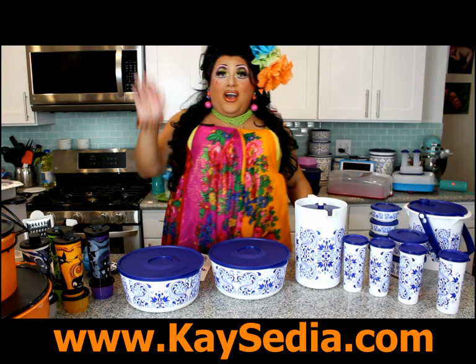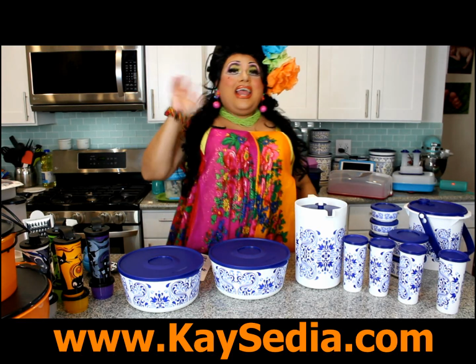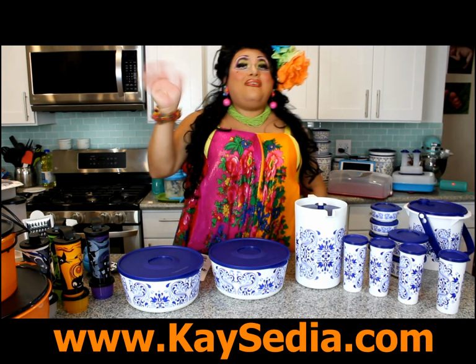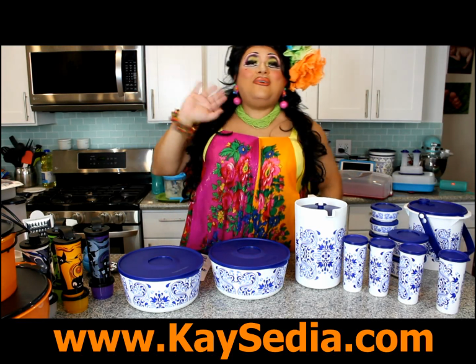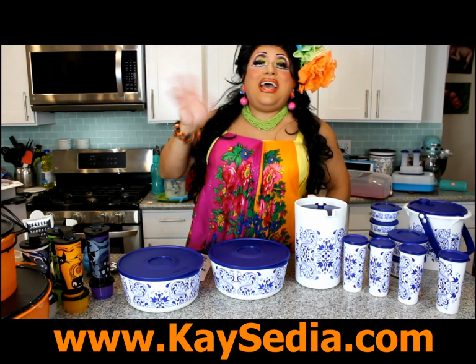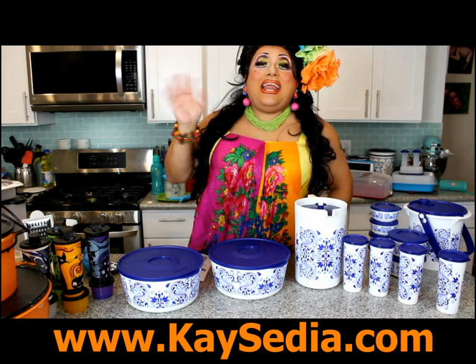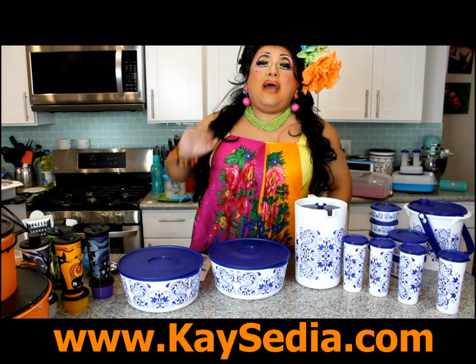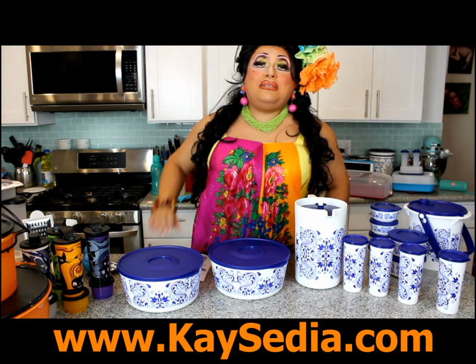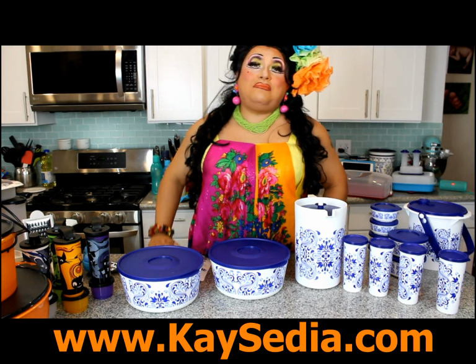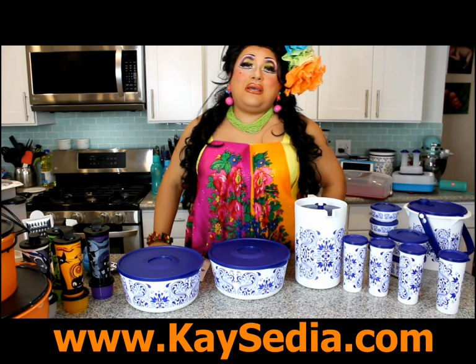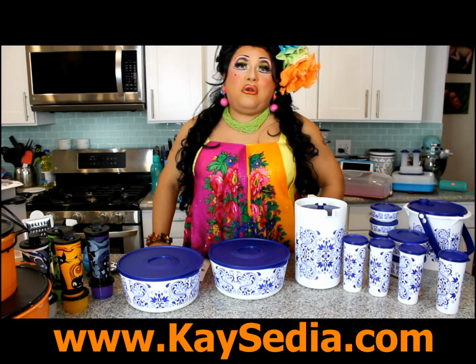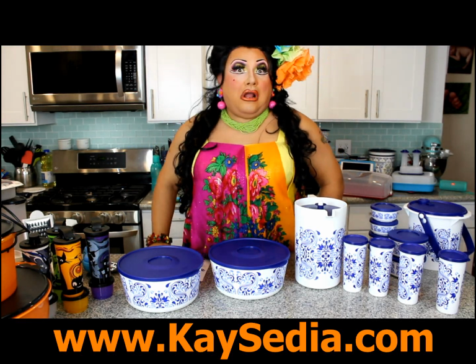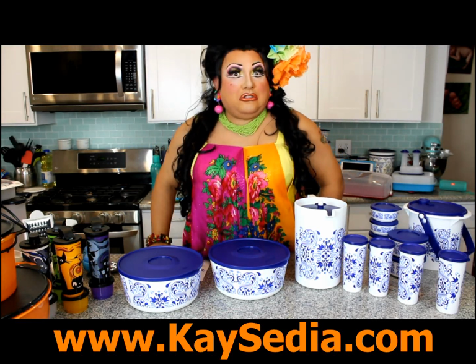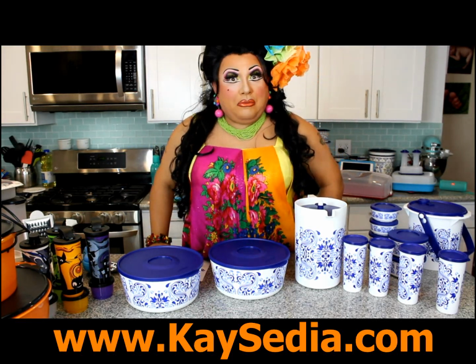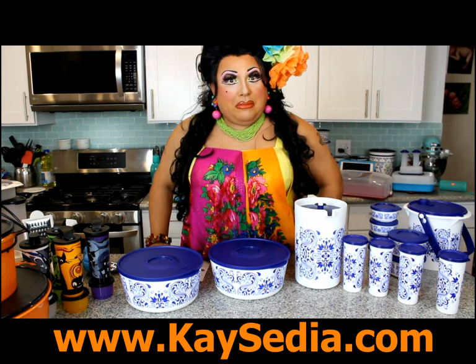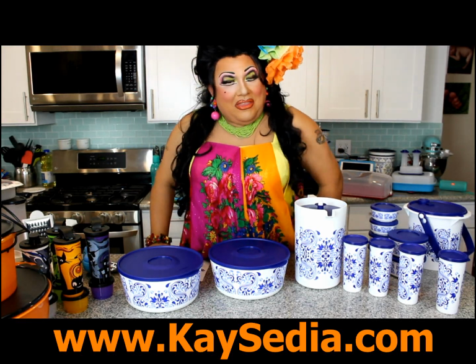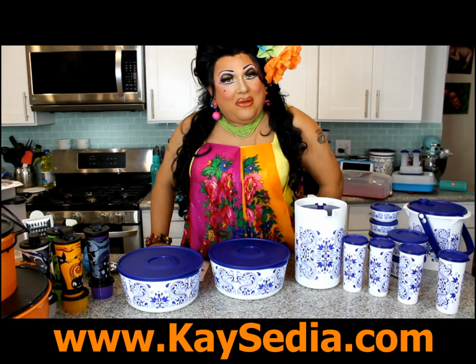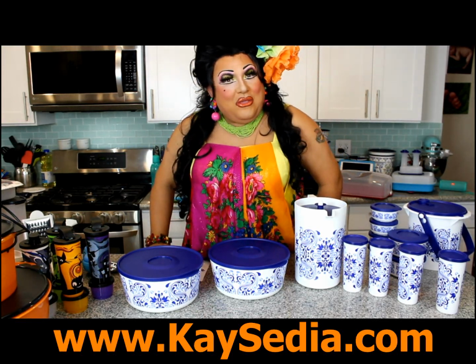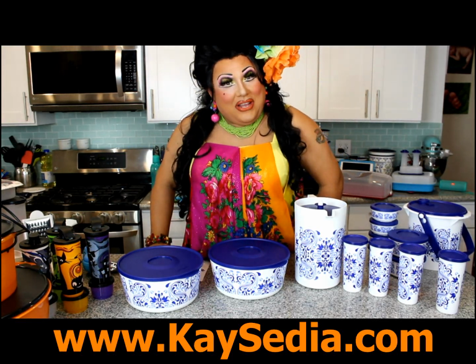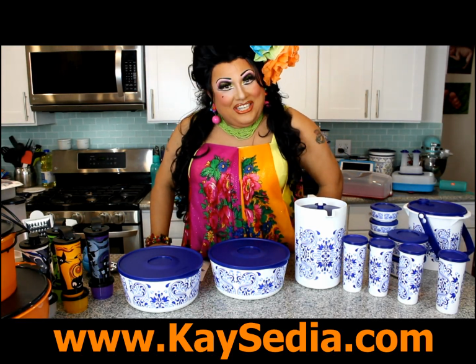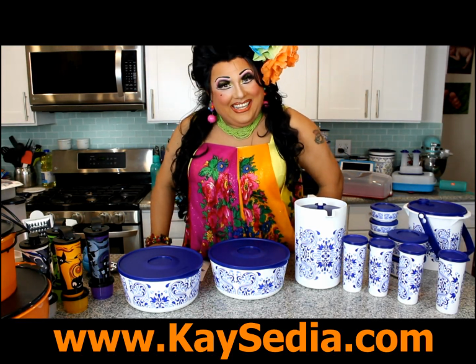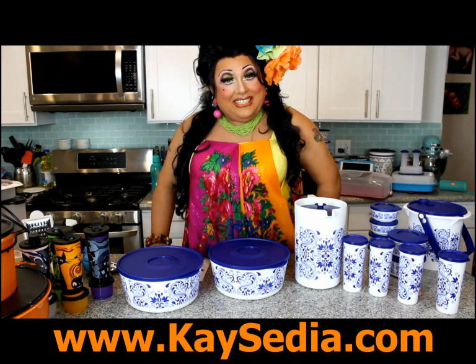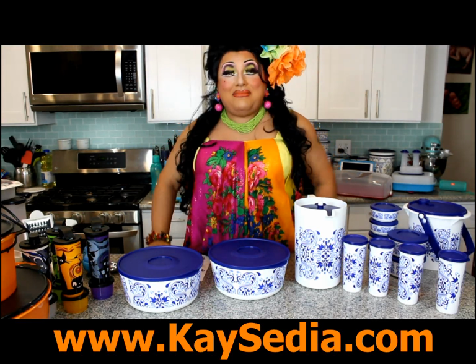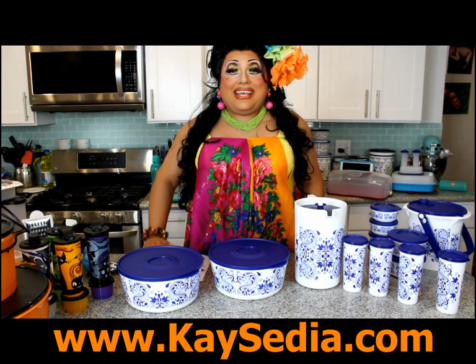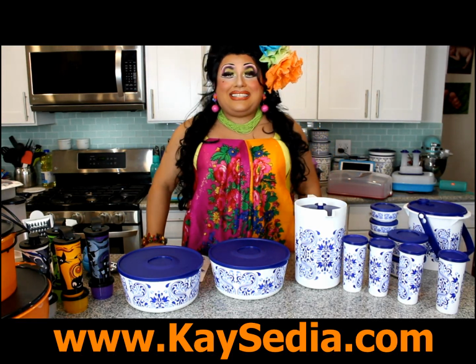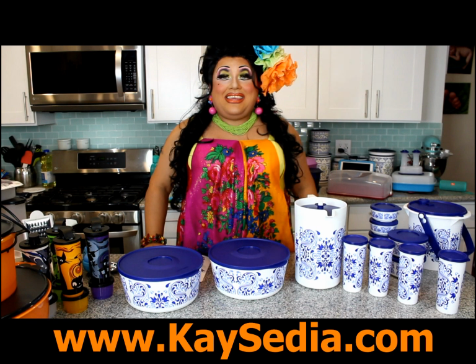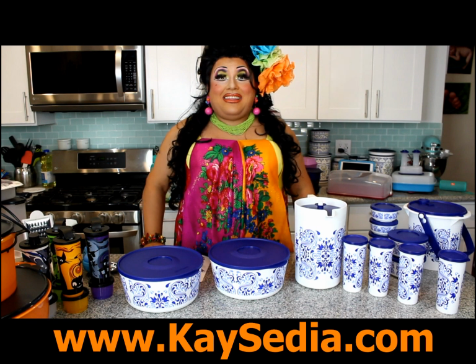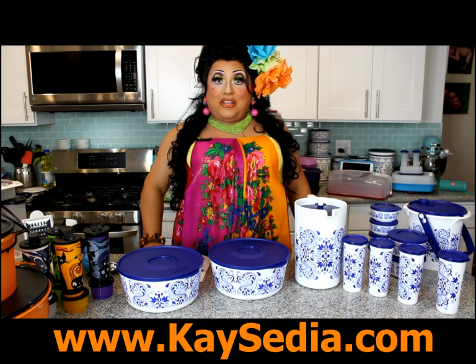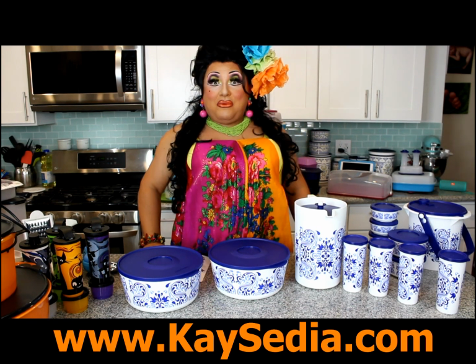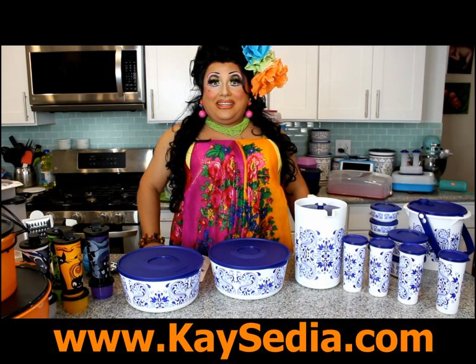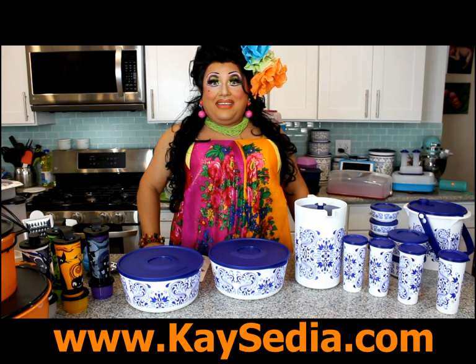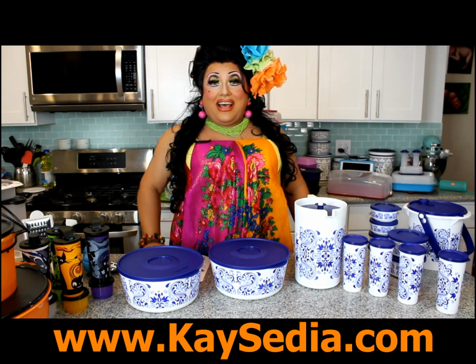Hola, everyone! Happy September or October, depending on when you're watching this. It's me, Quesadilla, the Tupperware Diva.